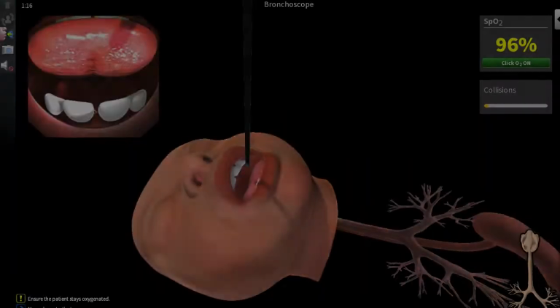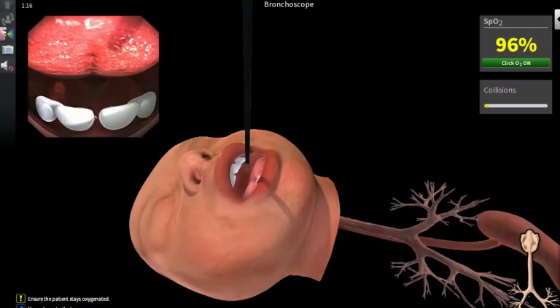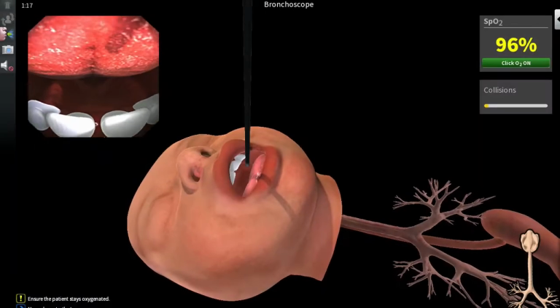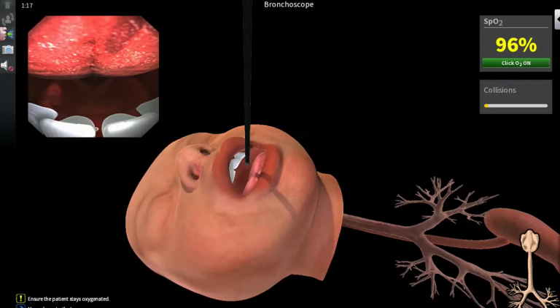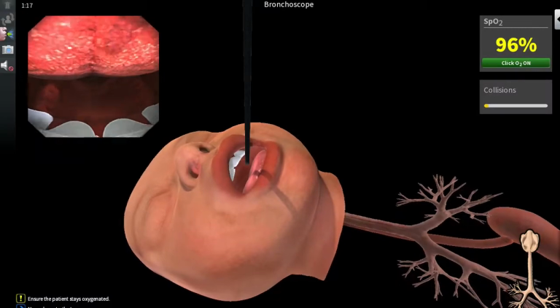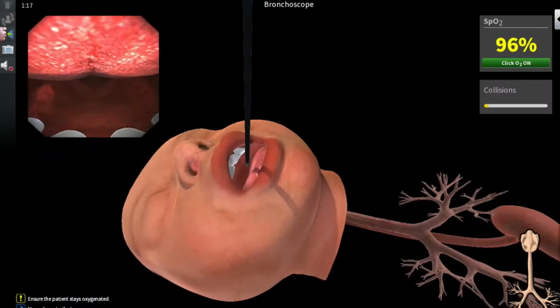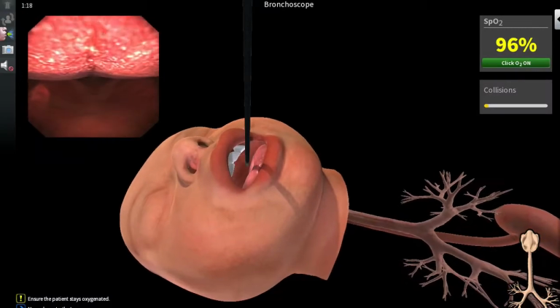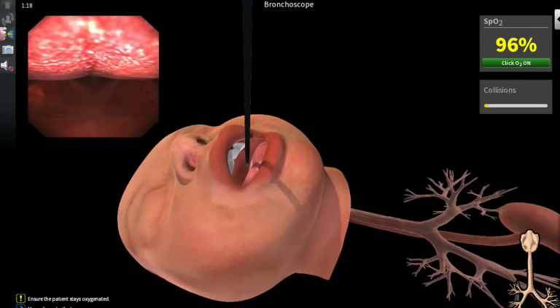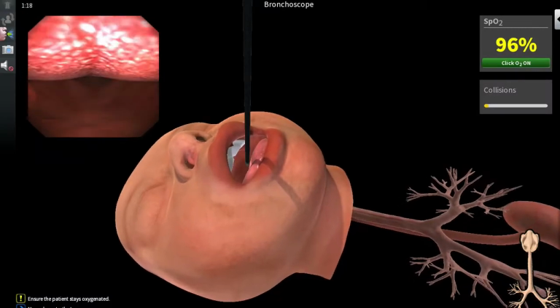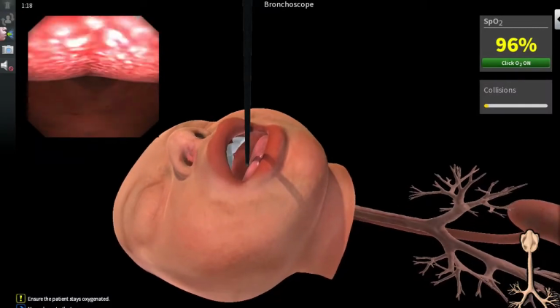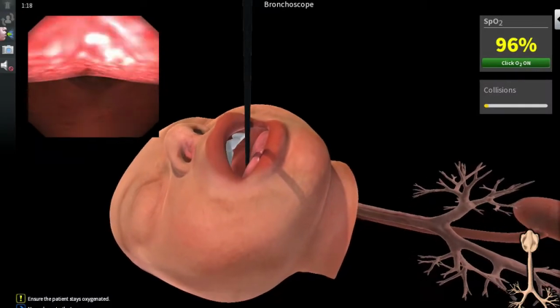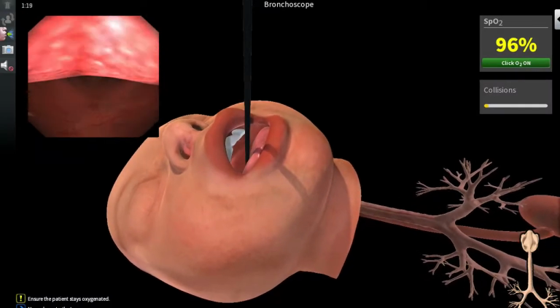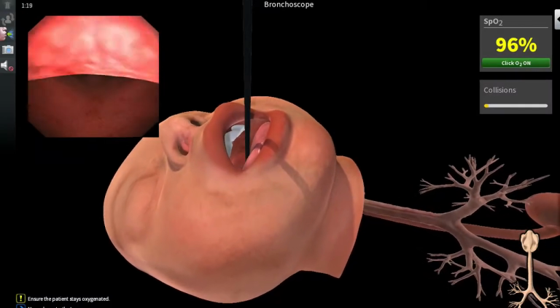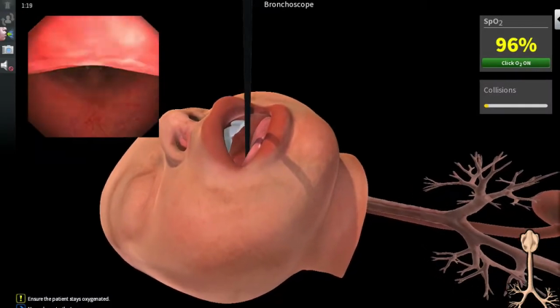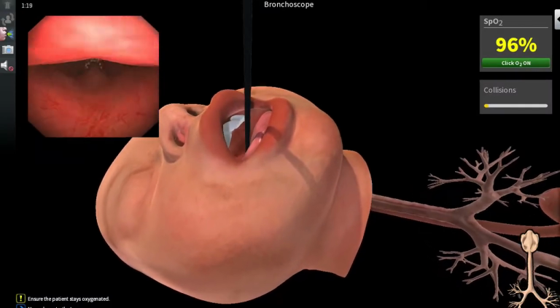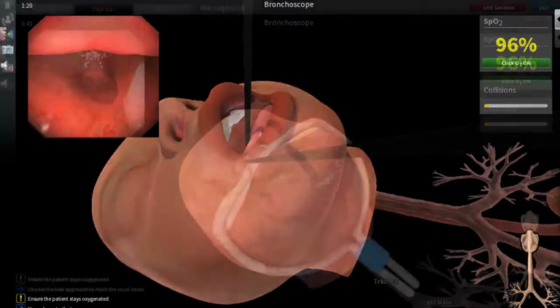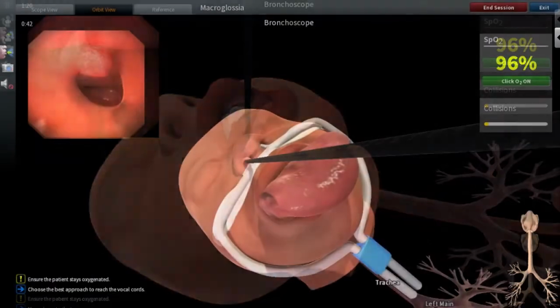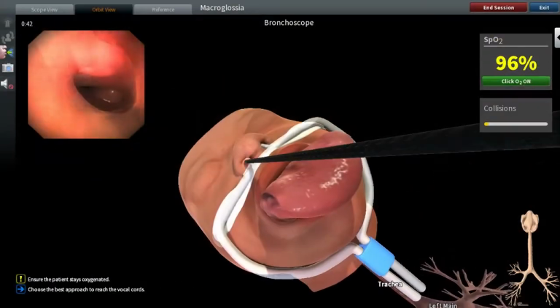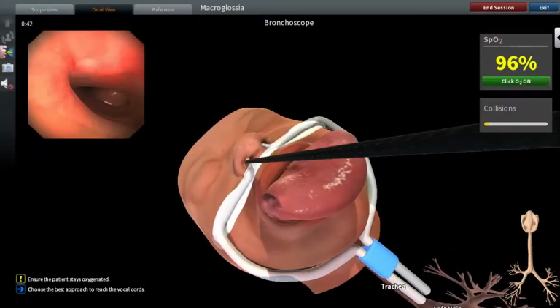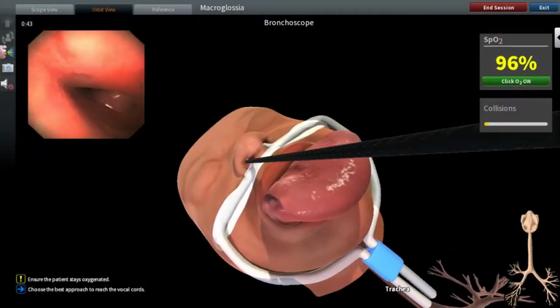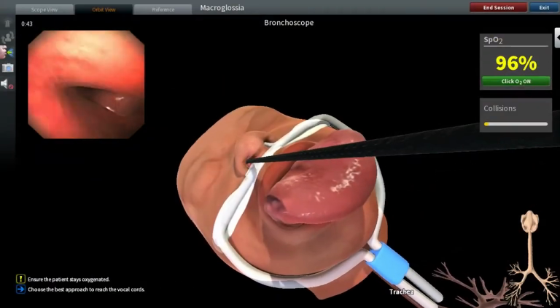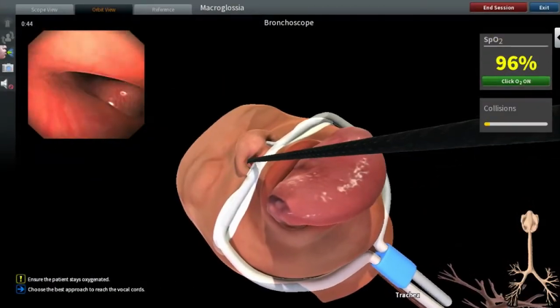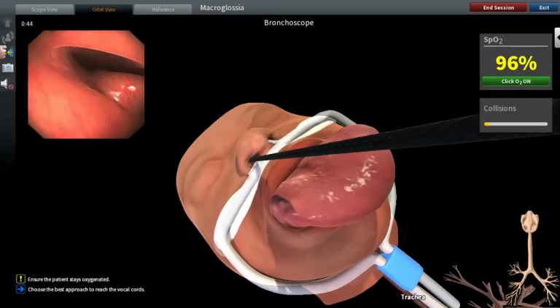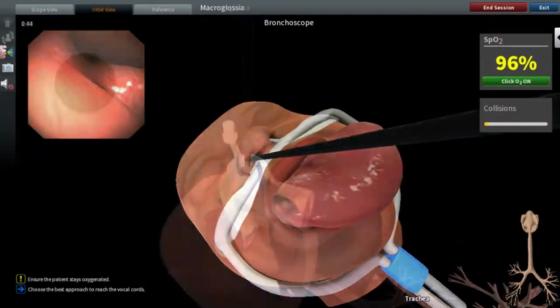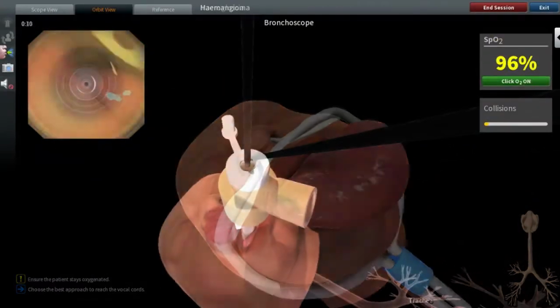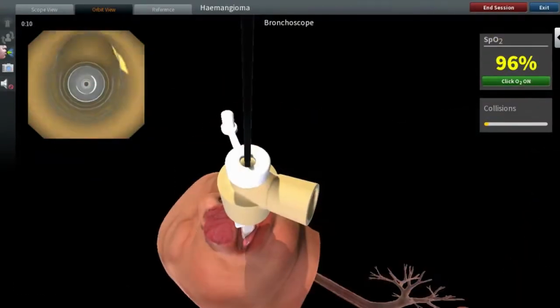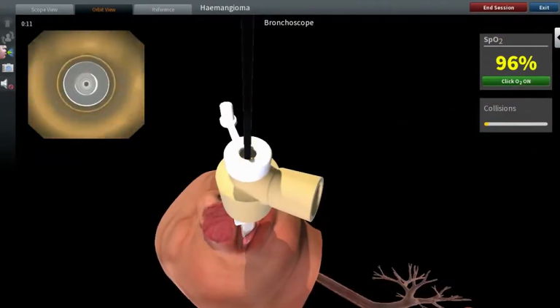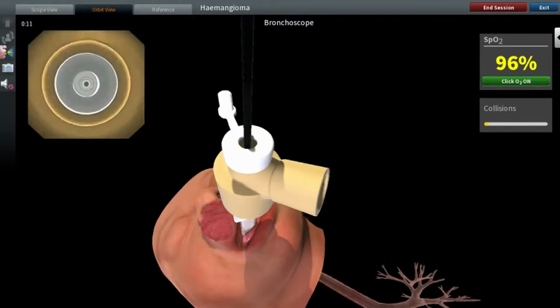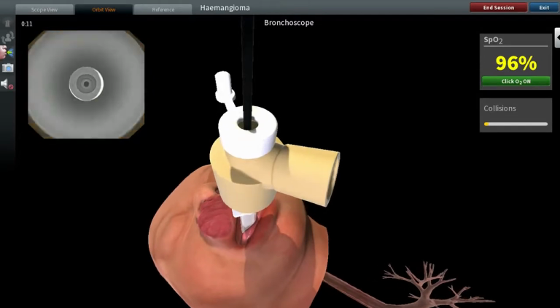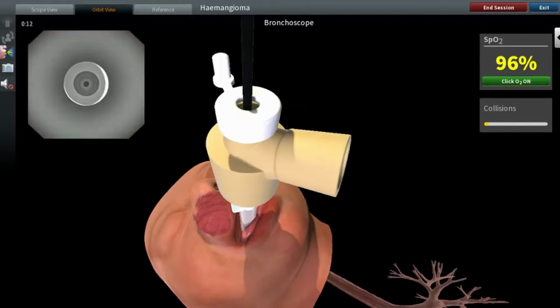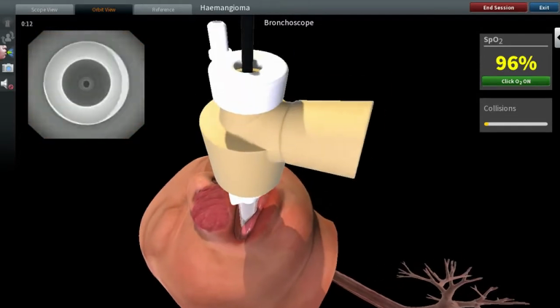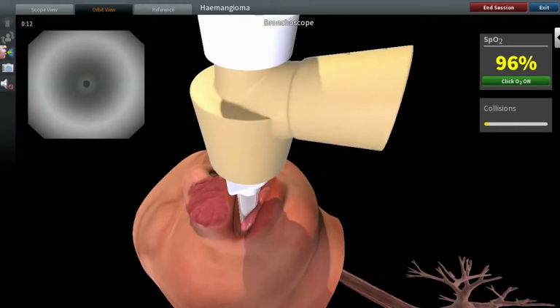Awesome Paediatrics patients let you scrub orally, nasally and via supraglottic airways.